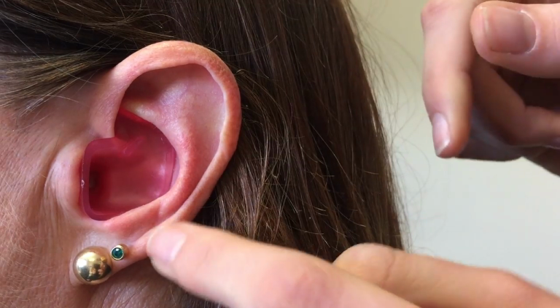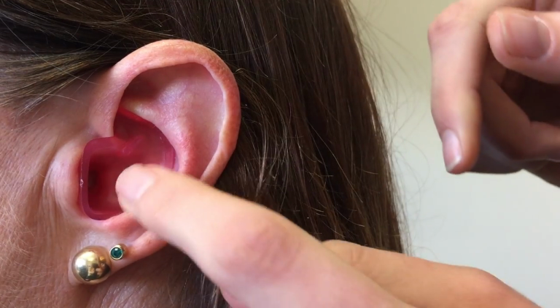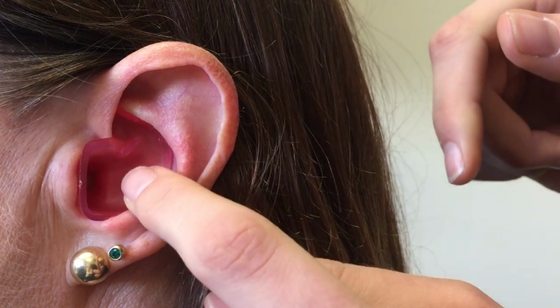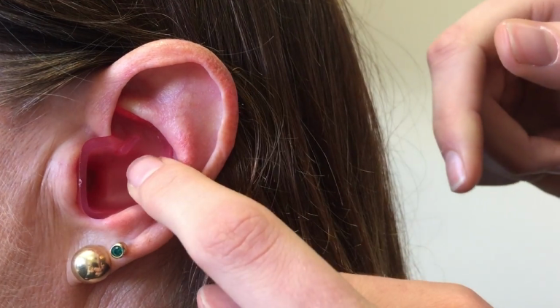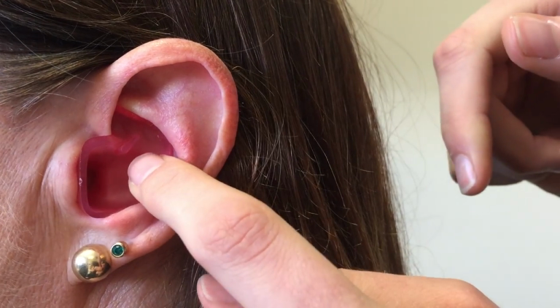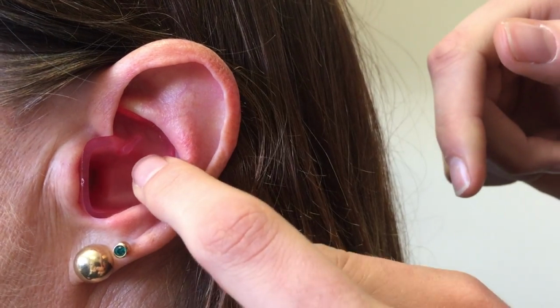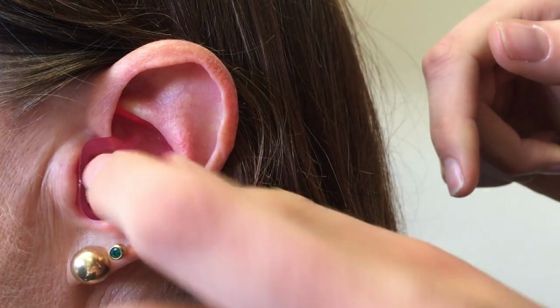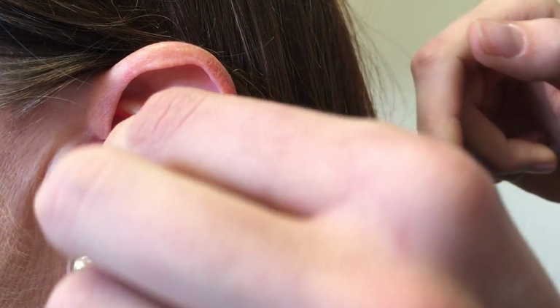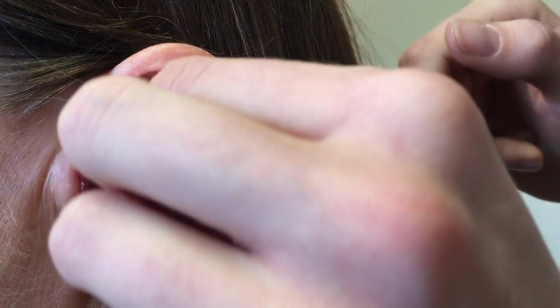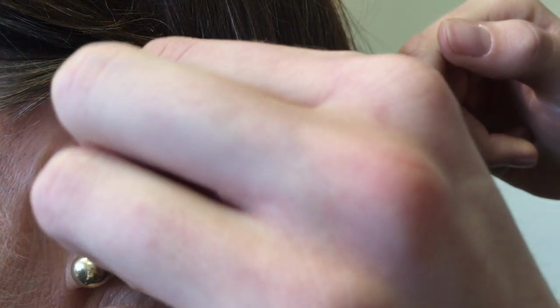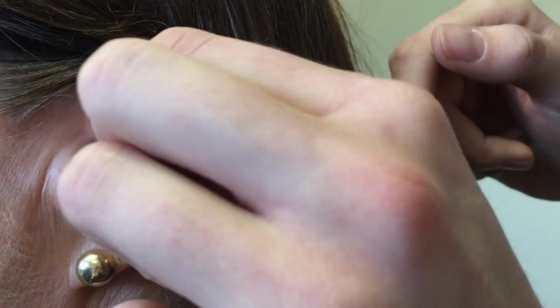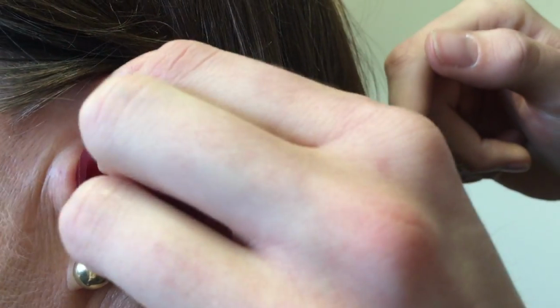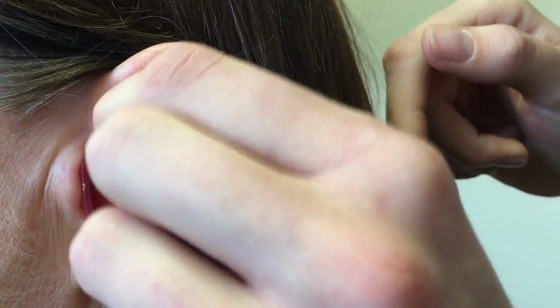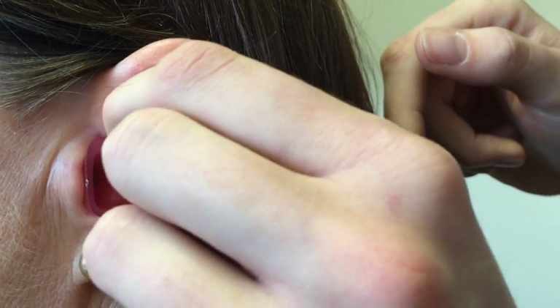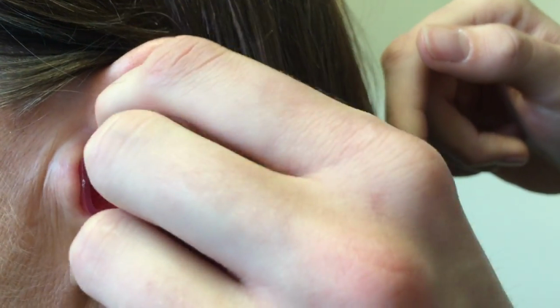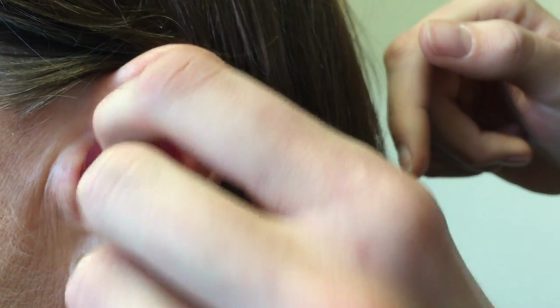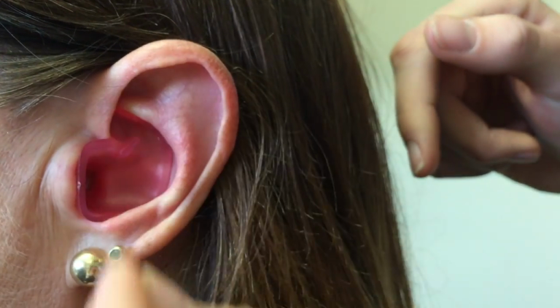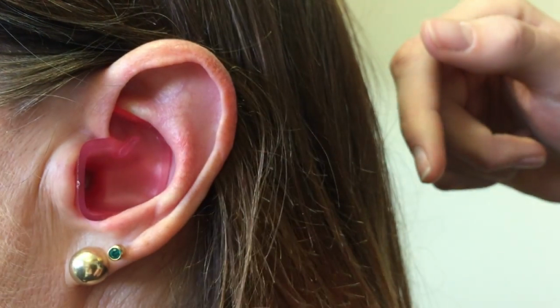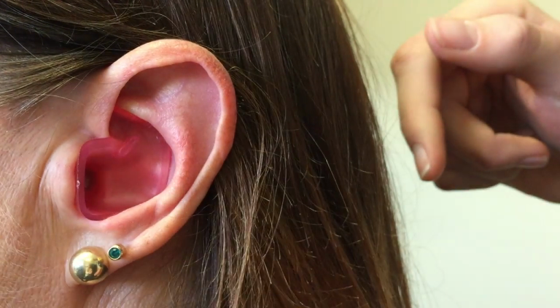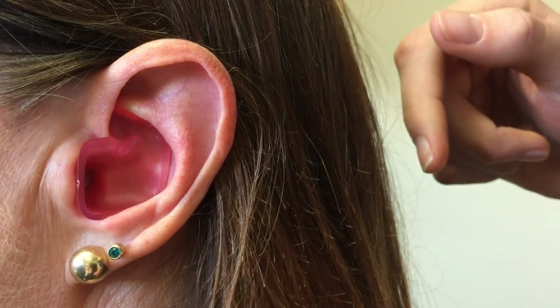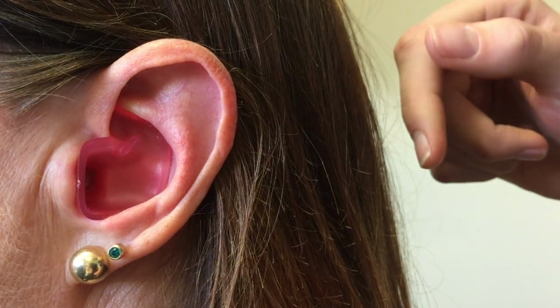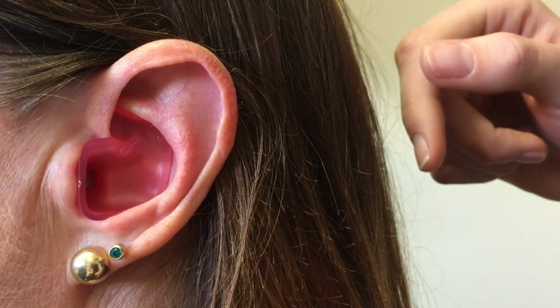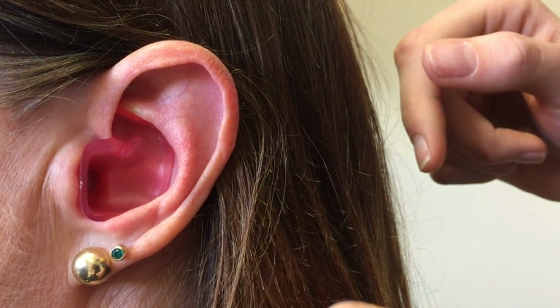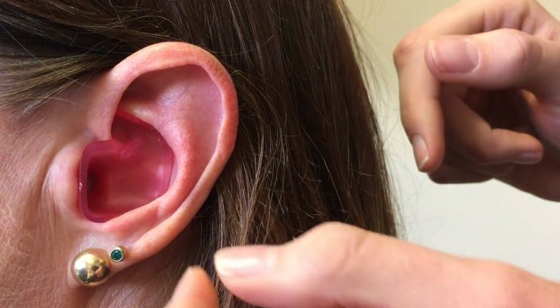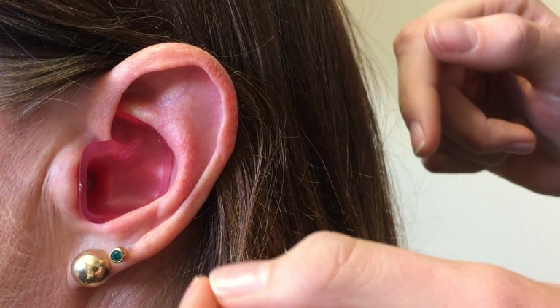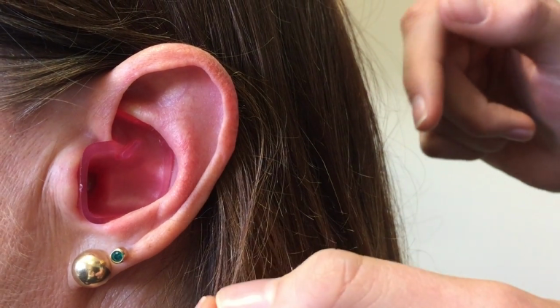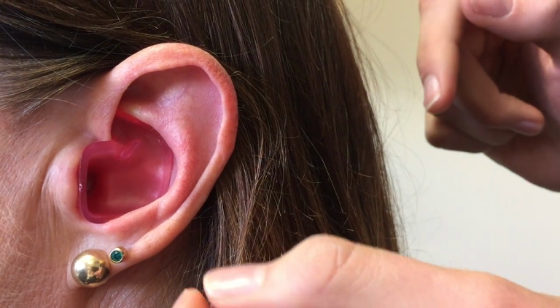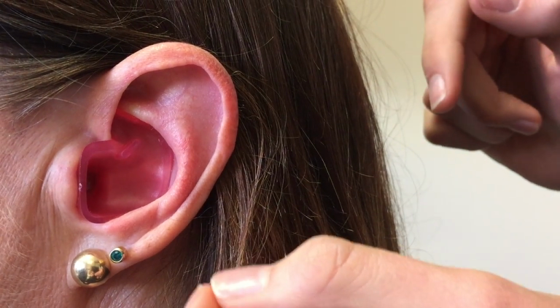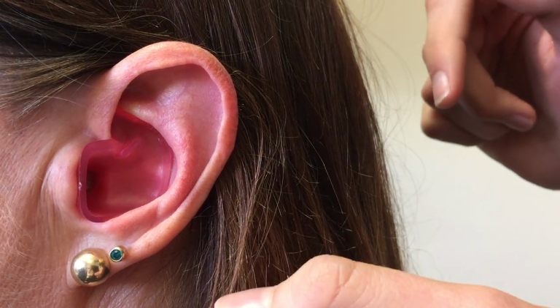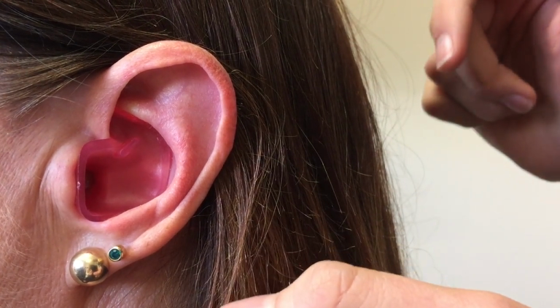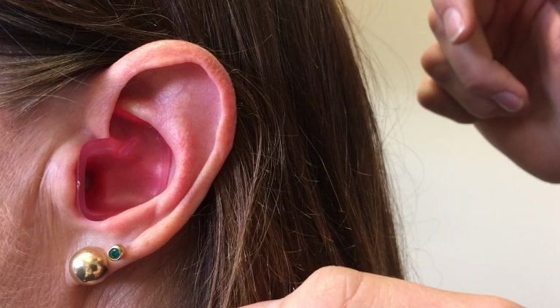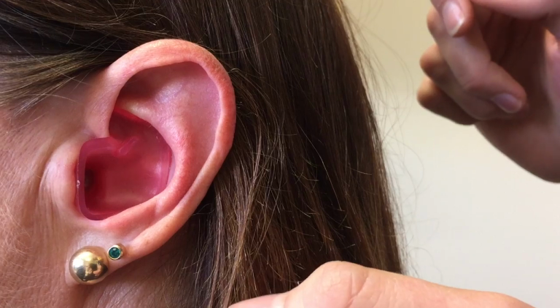There's a tab on the earplug. If you give that a bit of a tug and feel a bit of resistance, we know we've got a good fit.